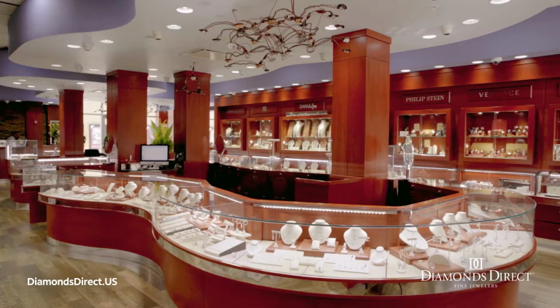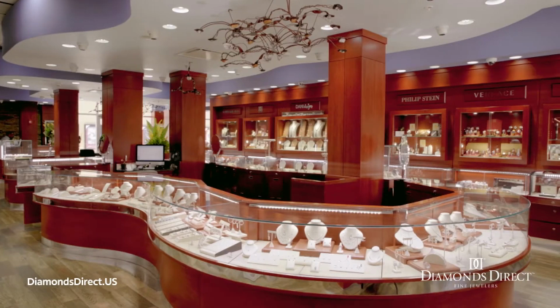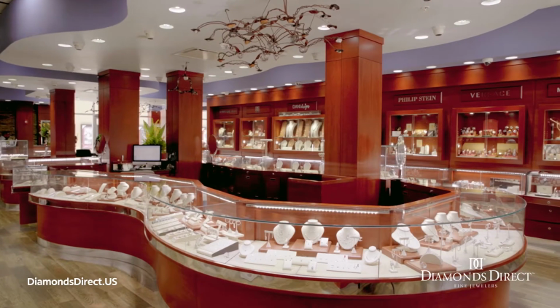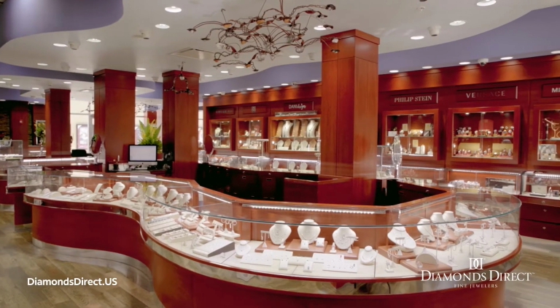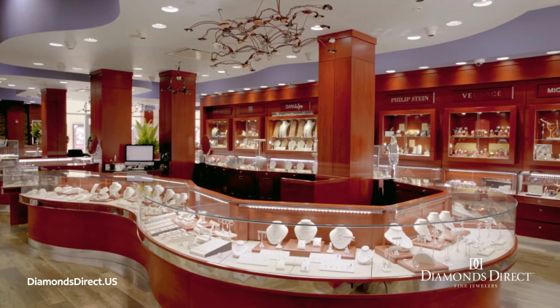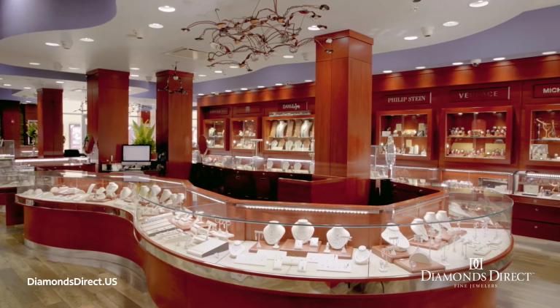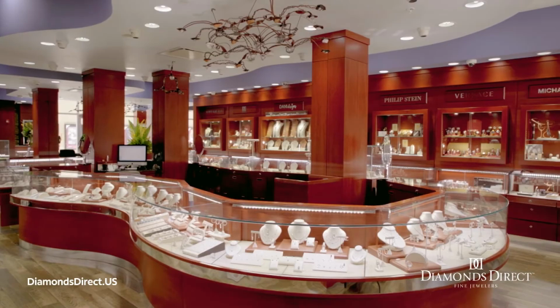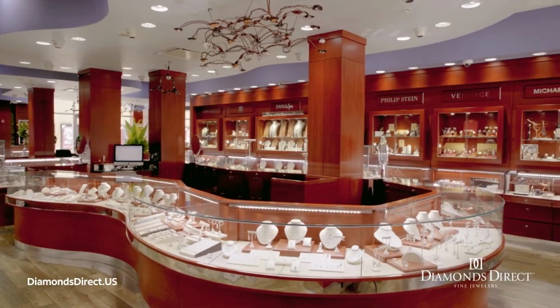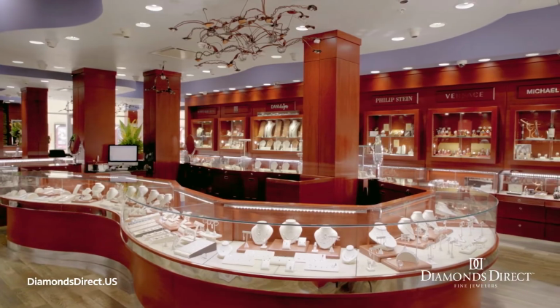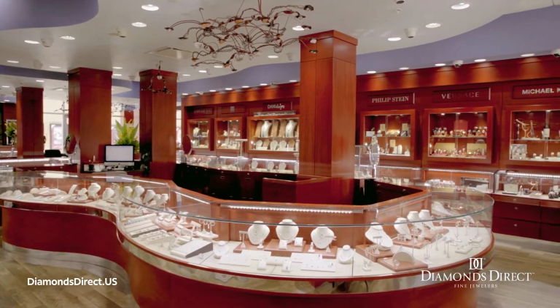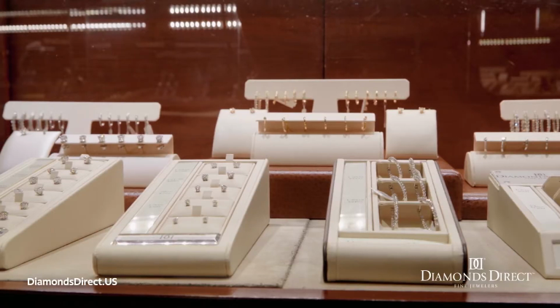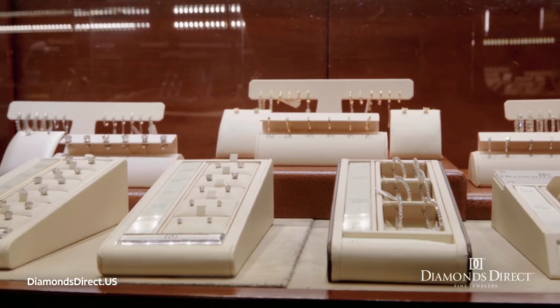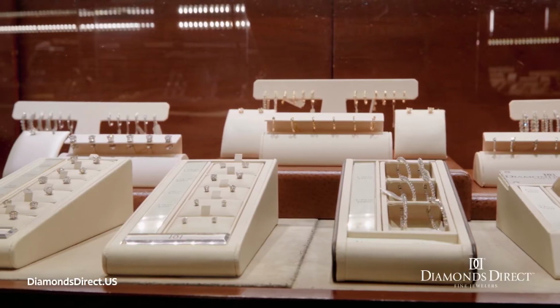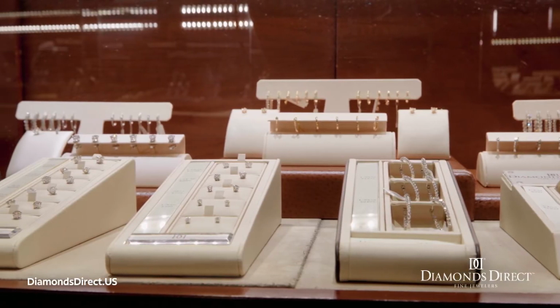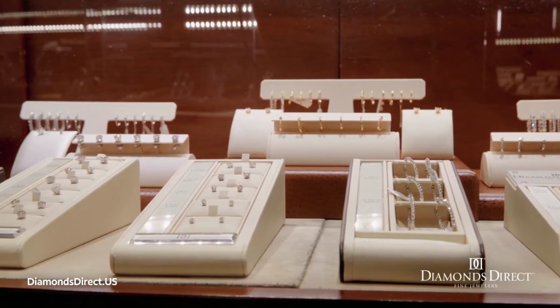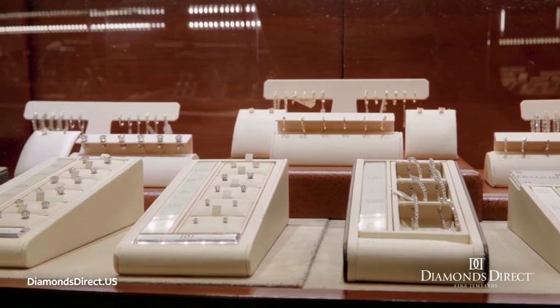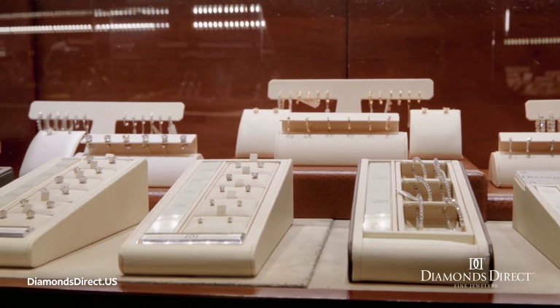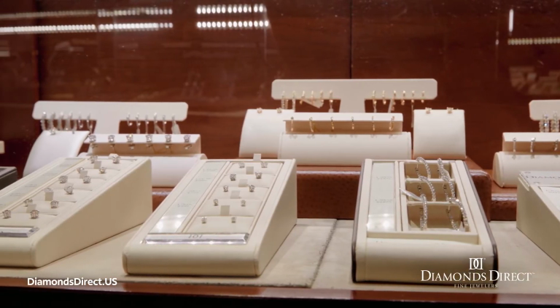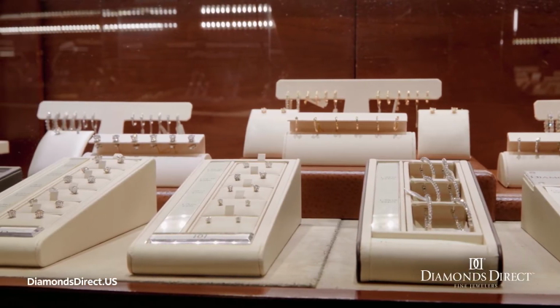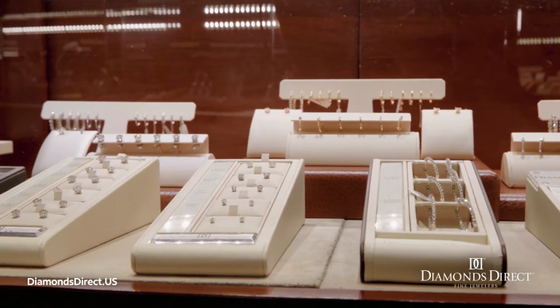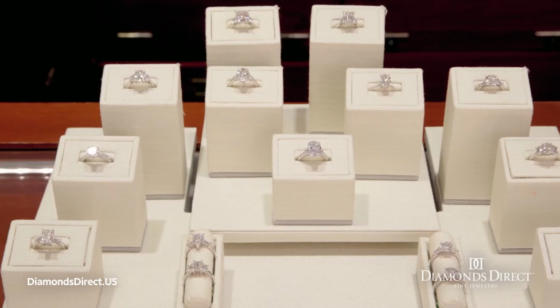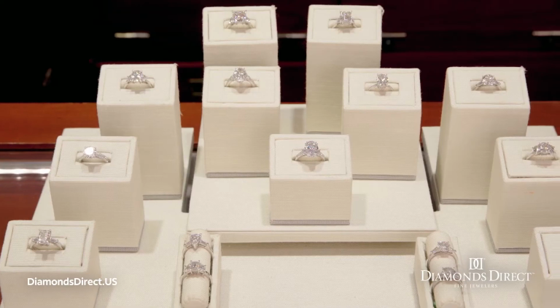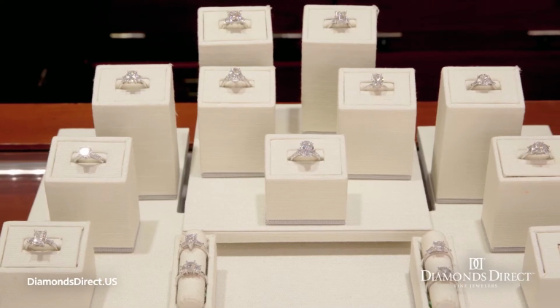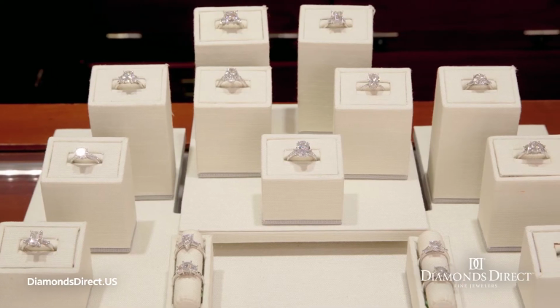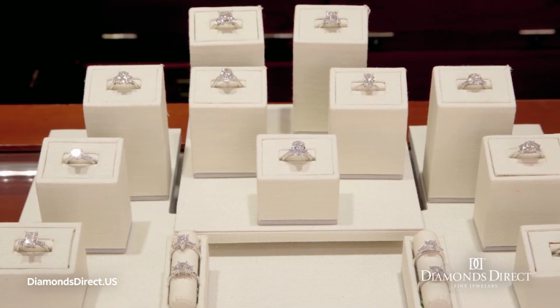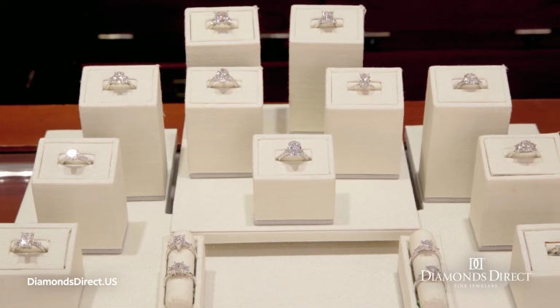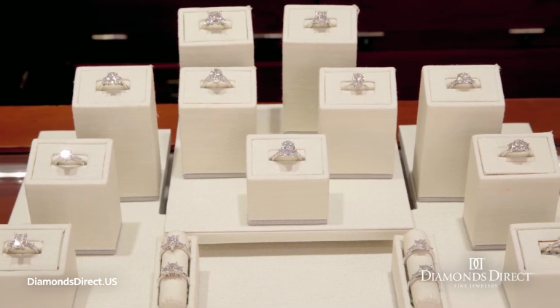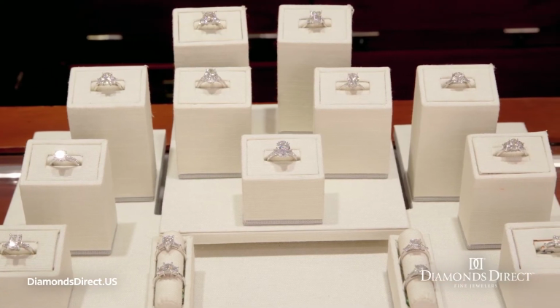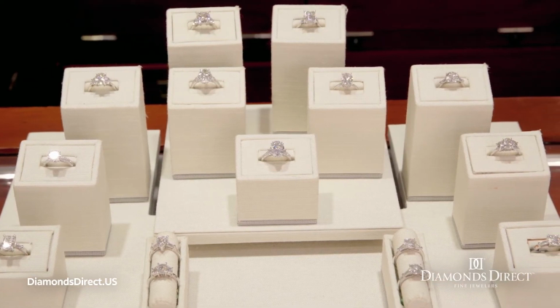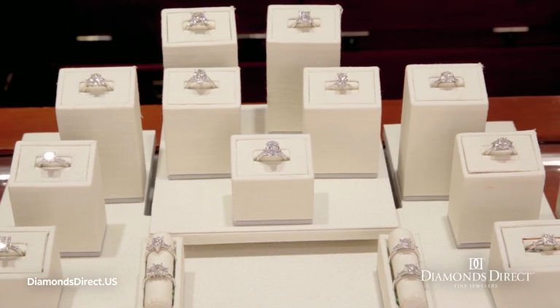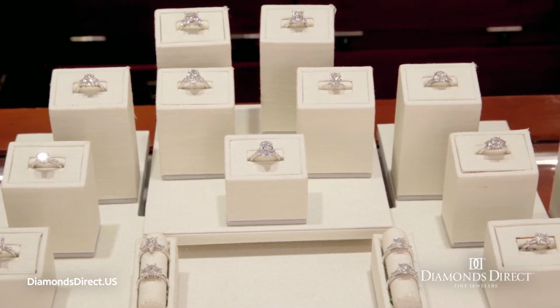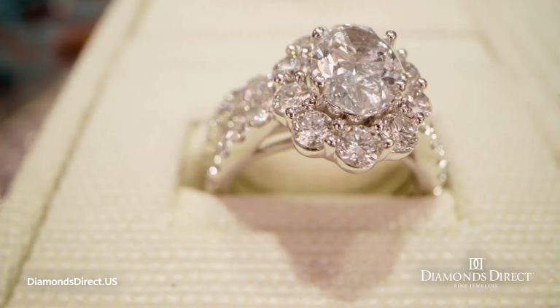Diamonds Direct carries a wide selection of both earth-grown and lab-grown diamonds. Come and see for yourself.